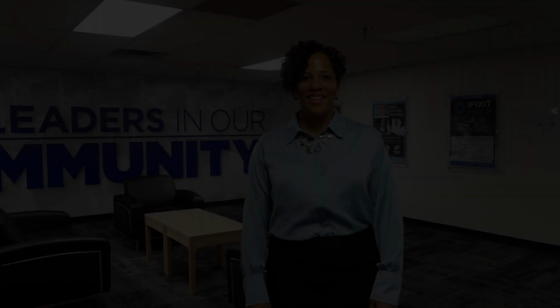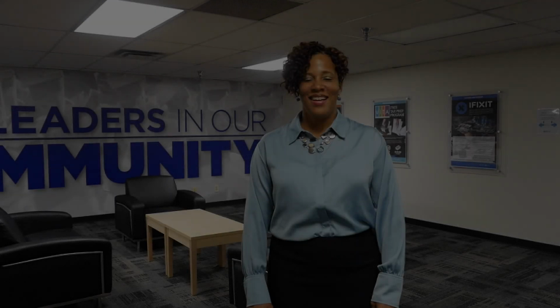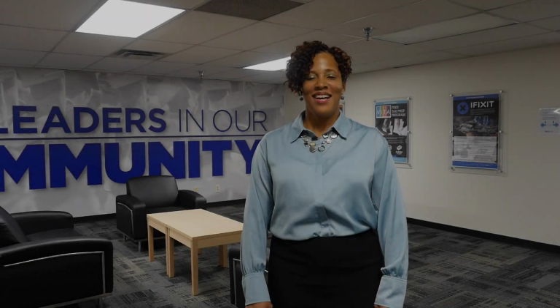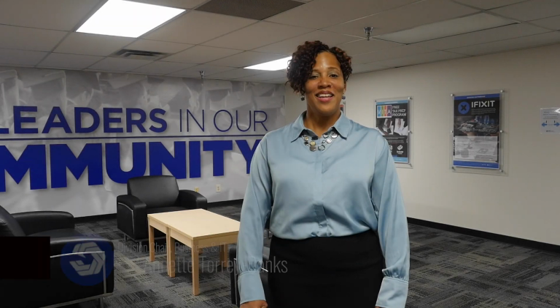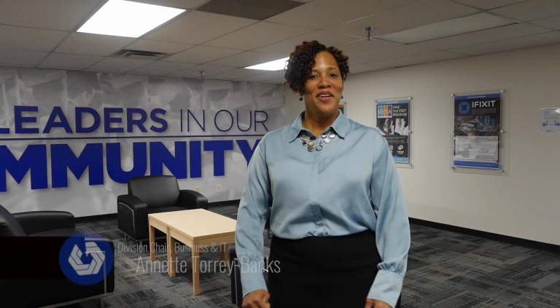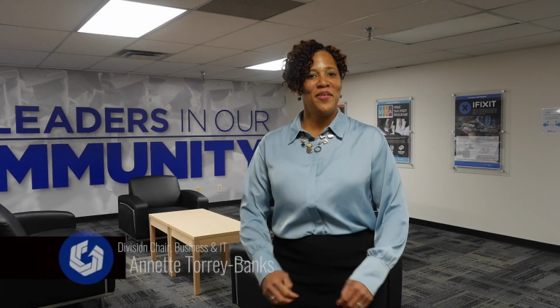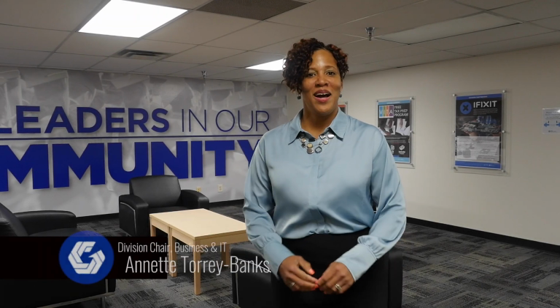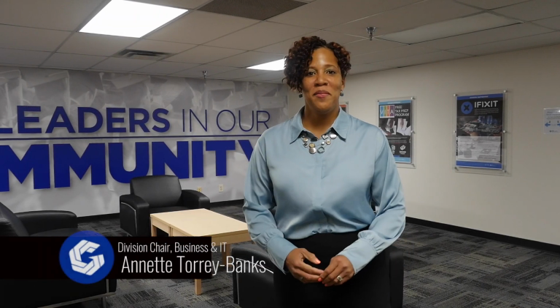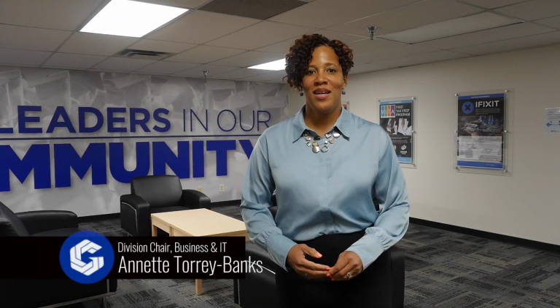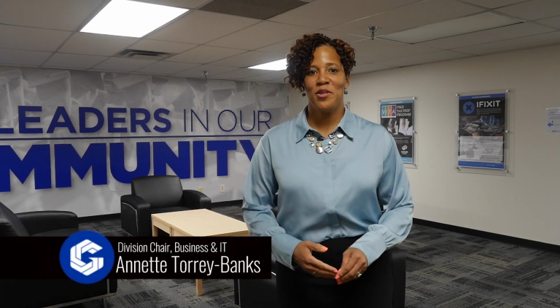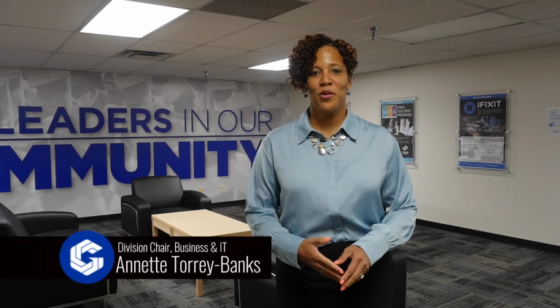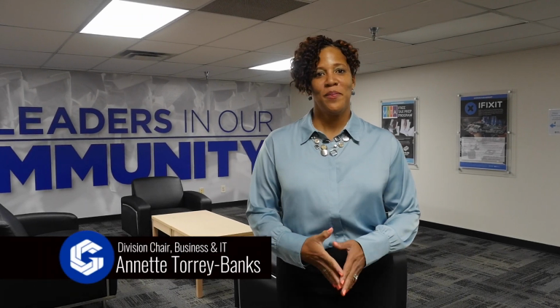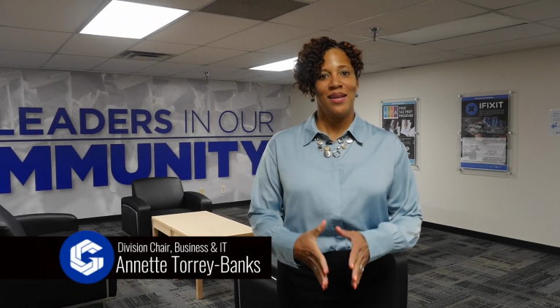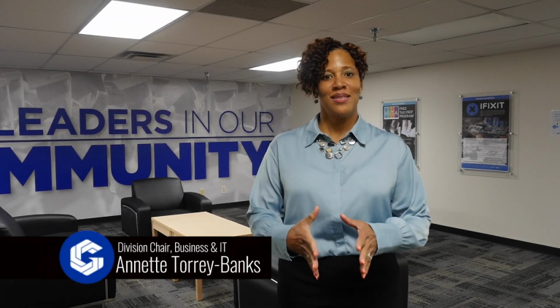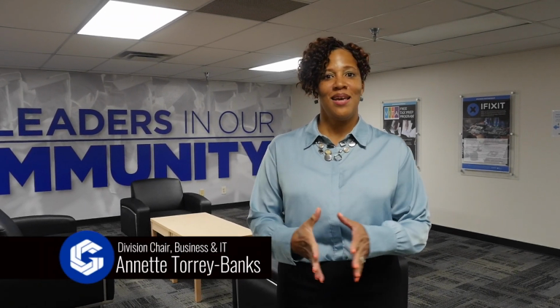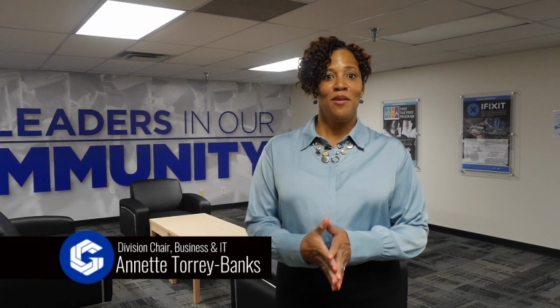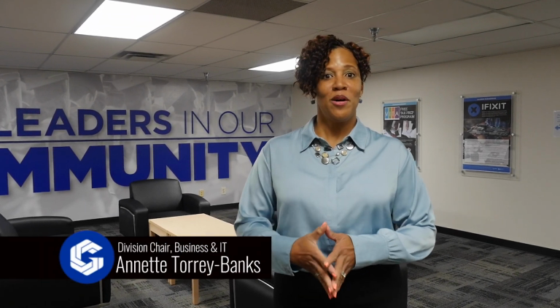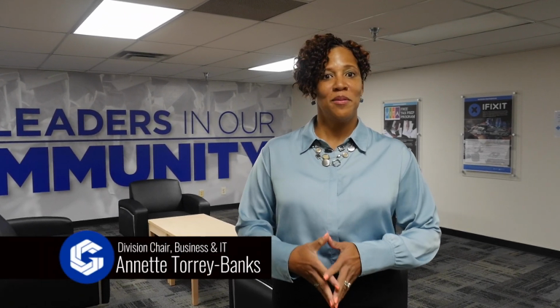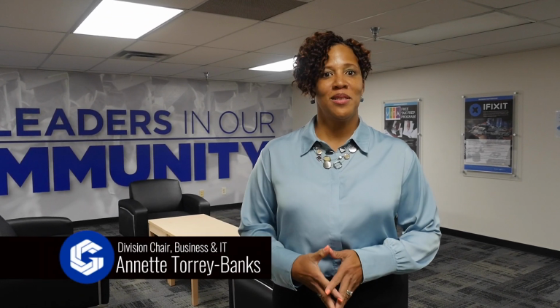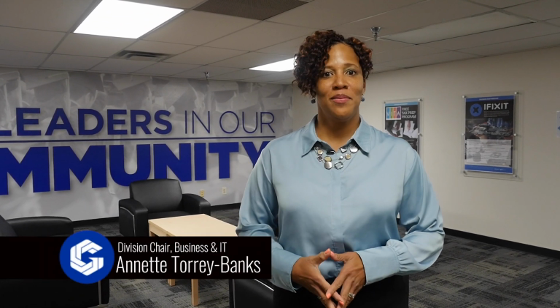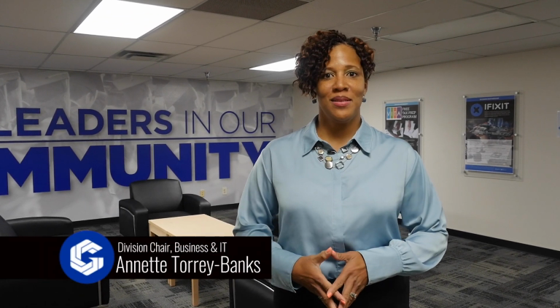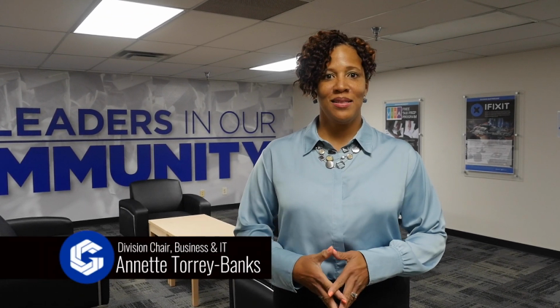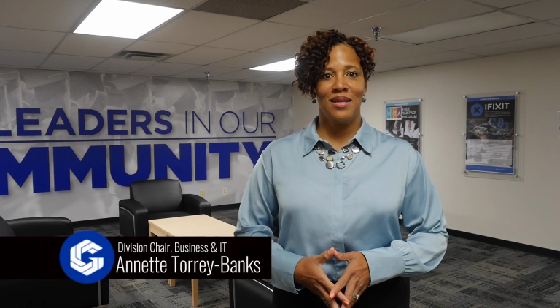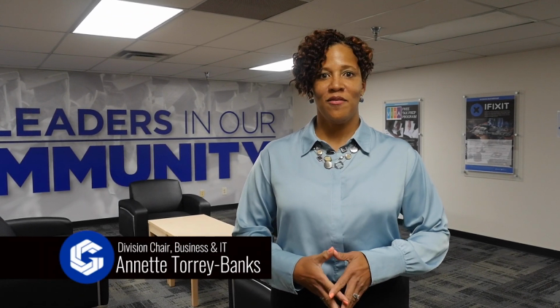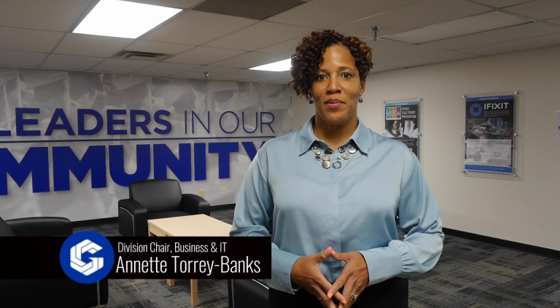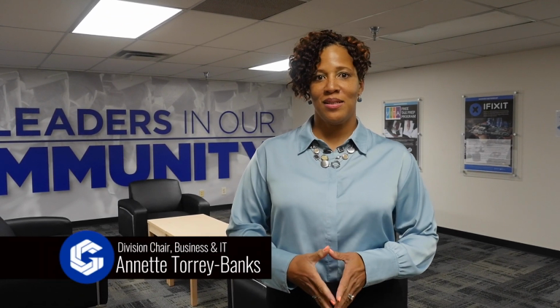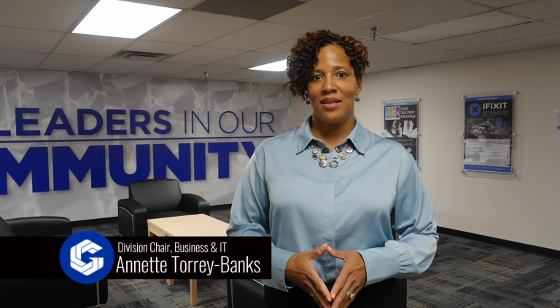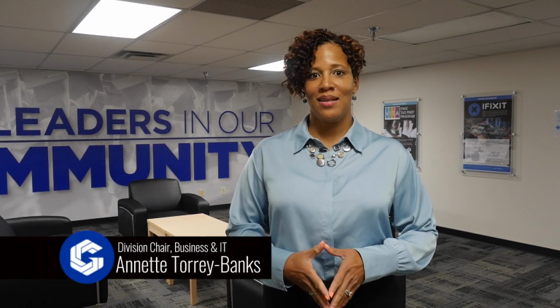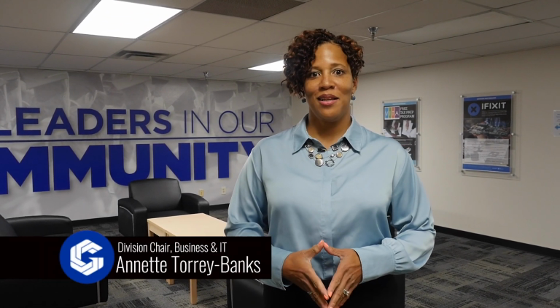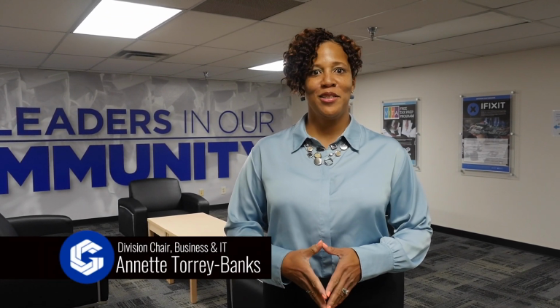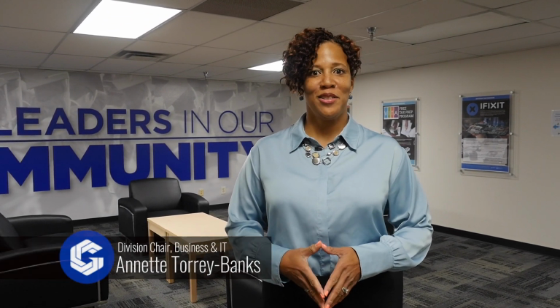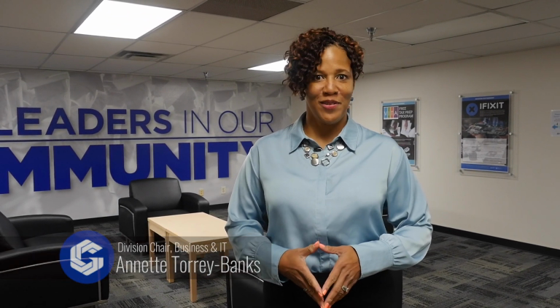Hello, I'm Annette Torrey-Banks and welcome to the Business and Information Technologies Division.